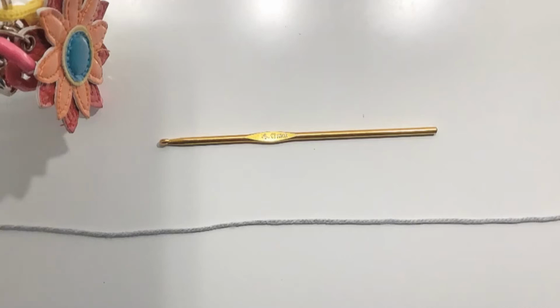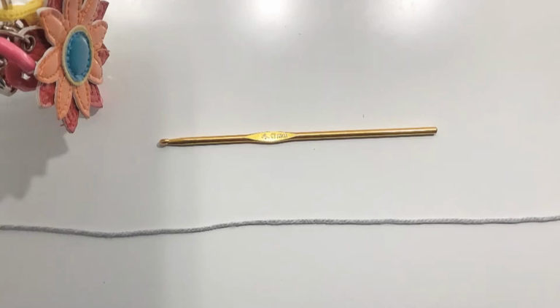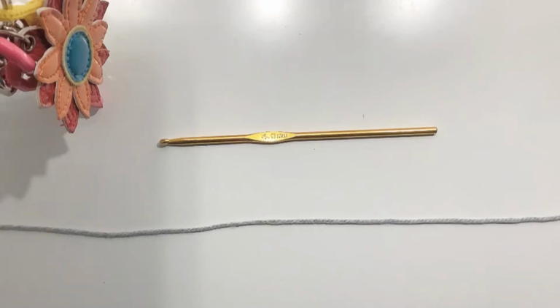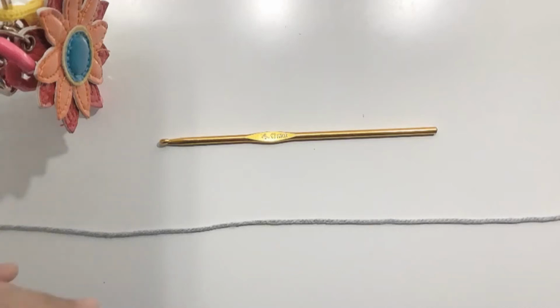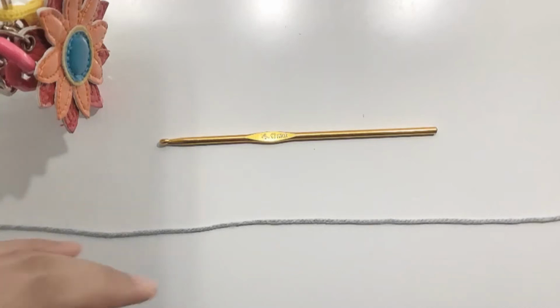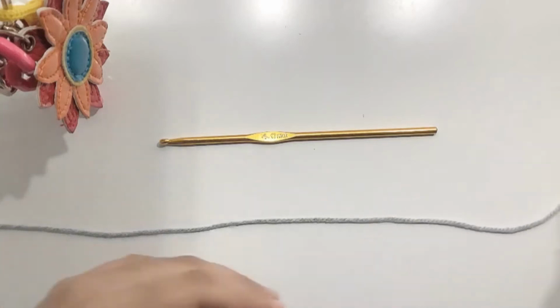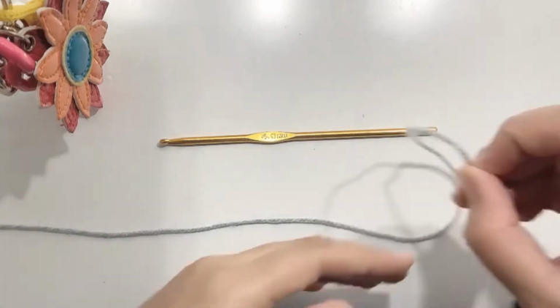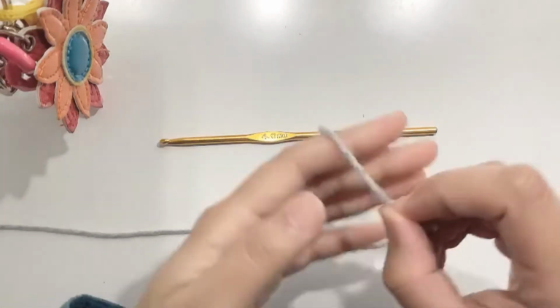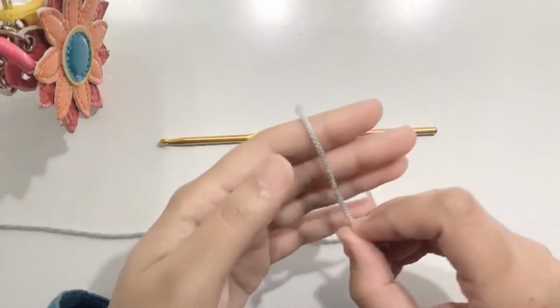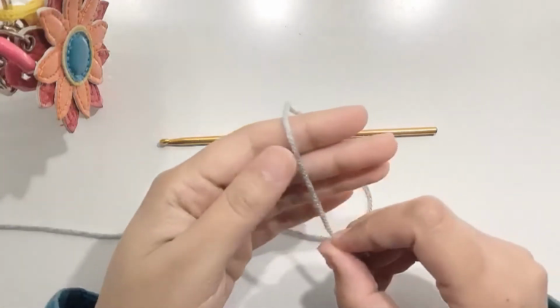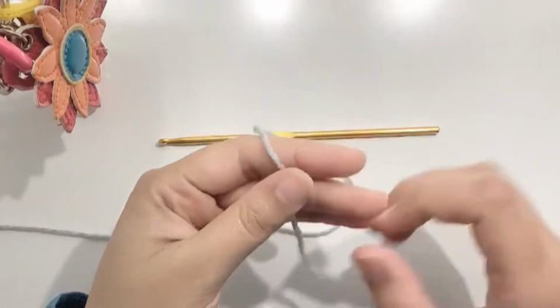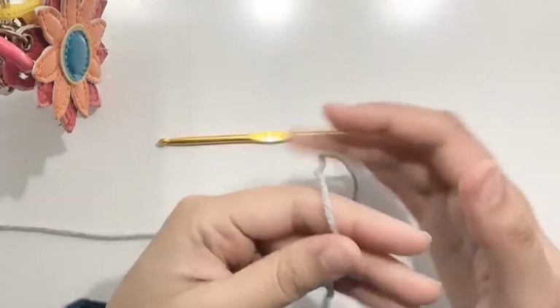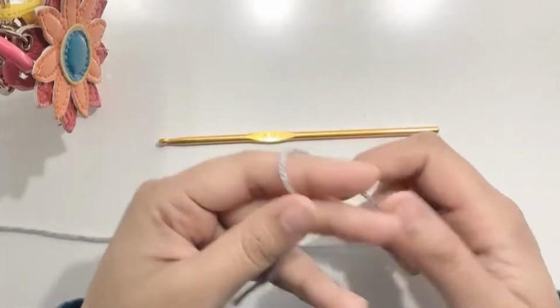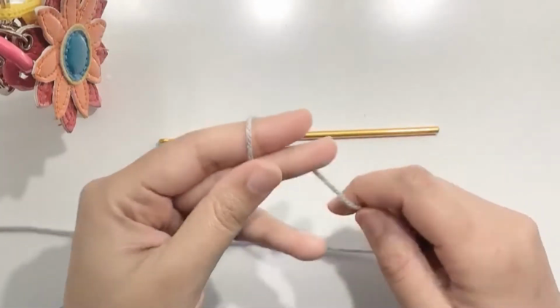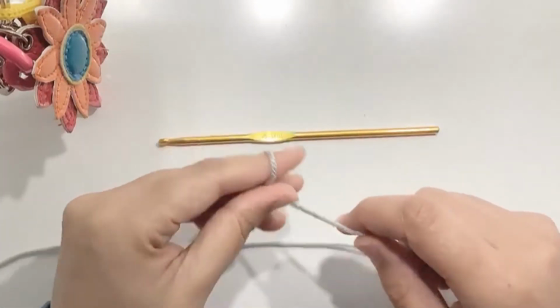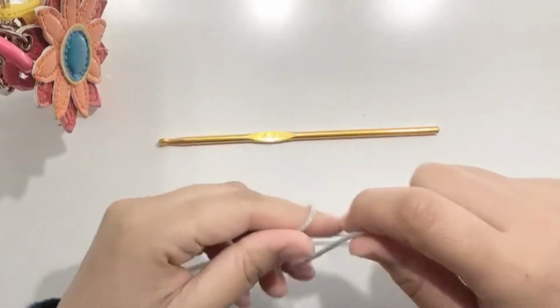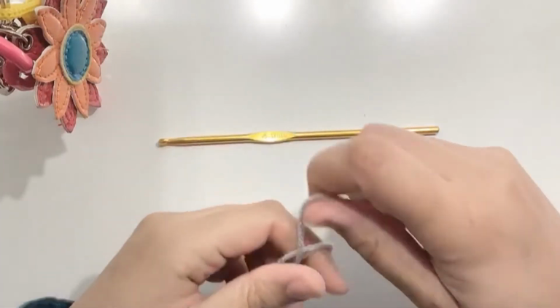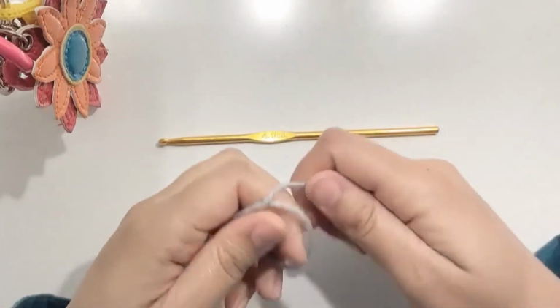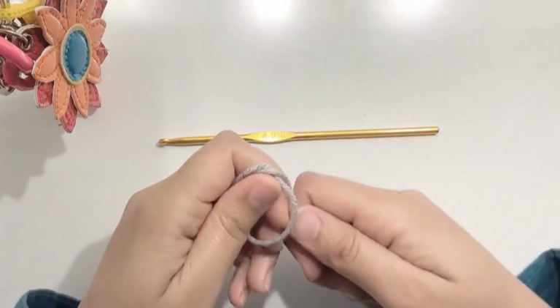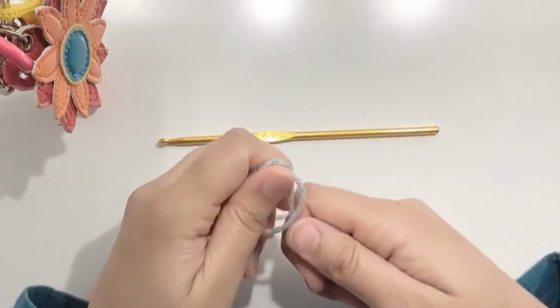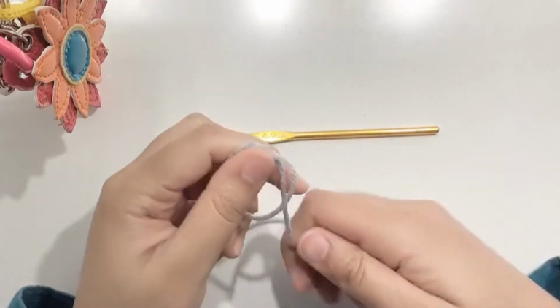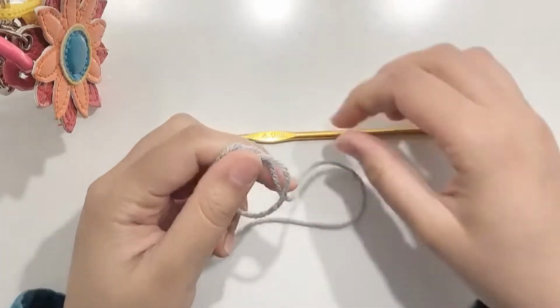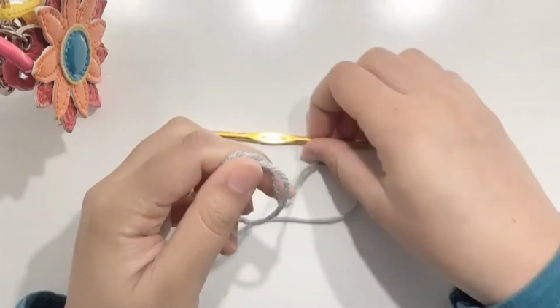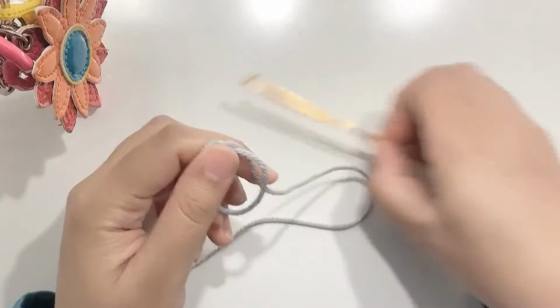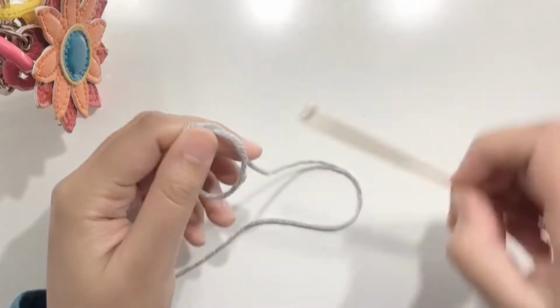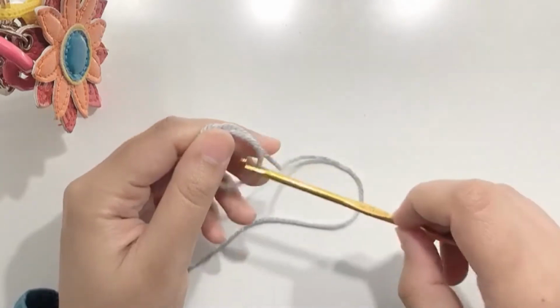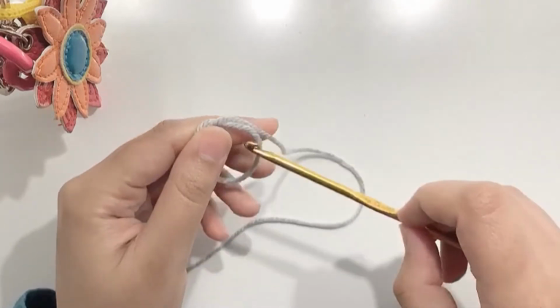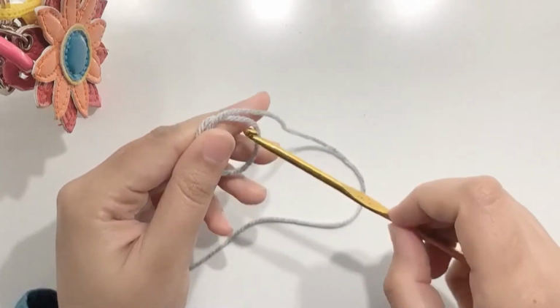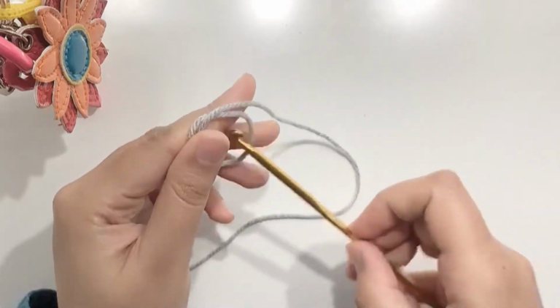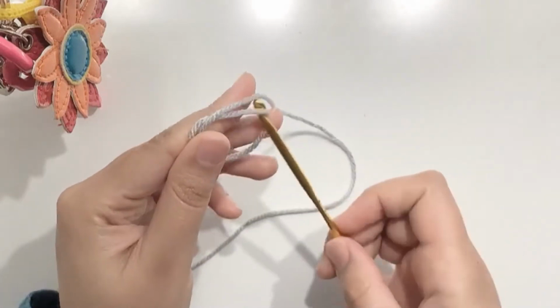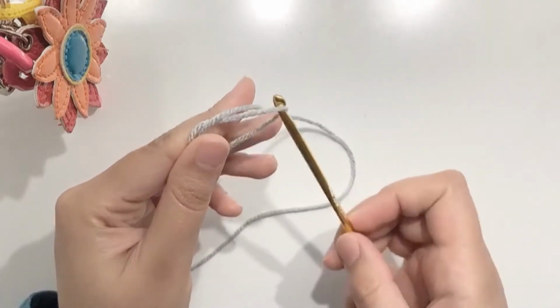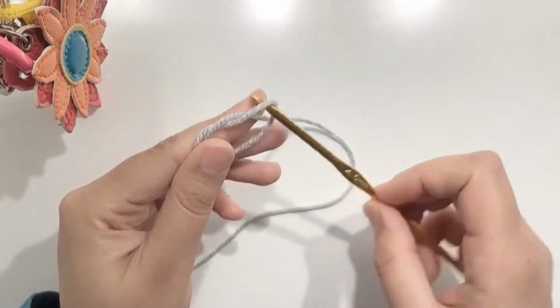Hello folks and welcome to my channel. For today's project I am using a 4mm crochet hook and a double knit yarn.